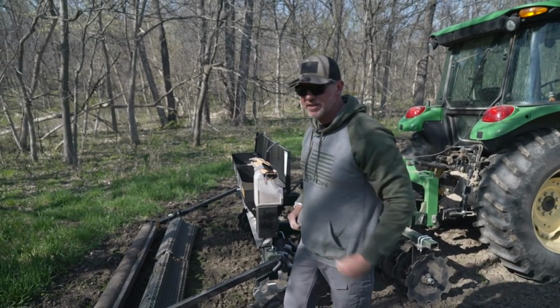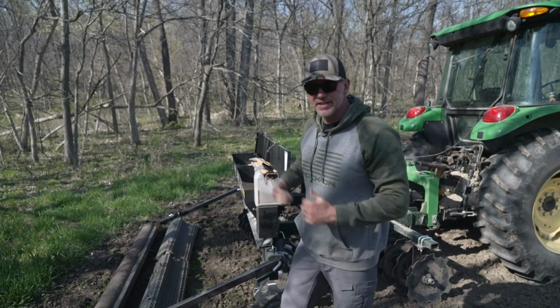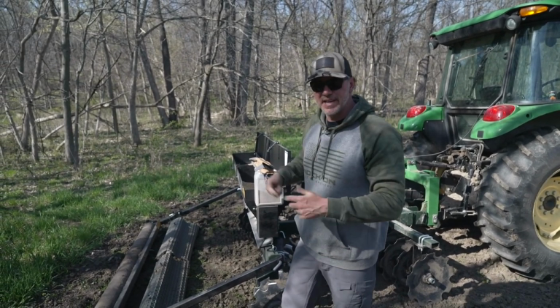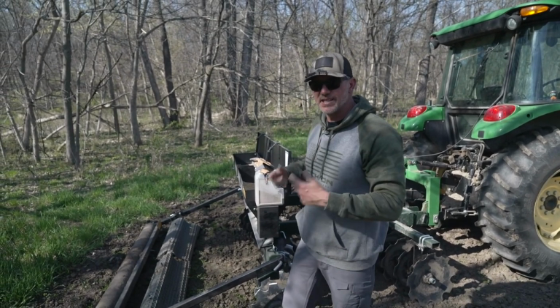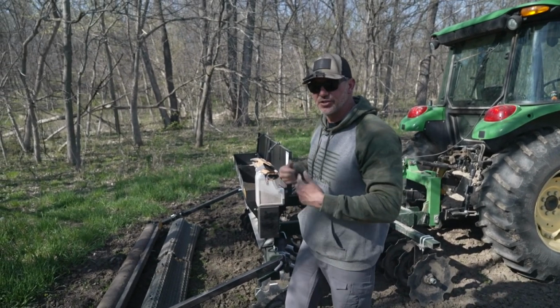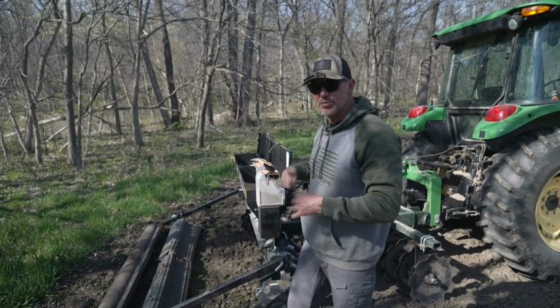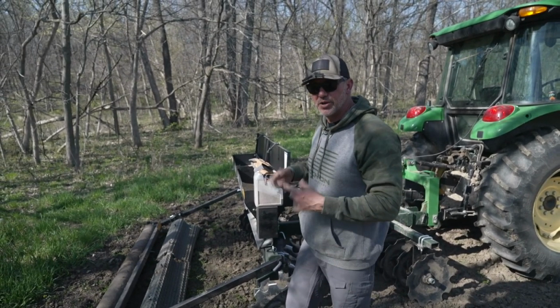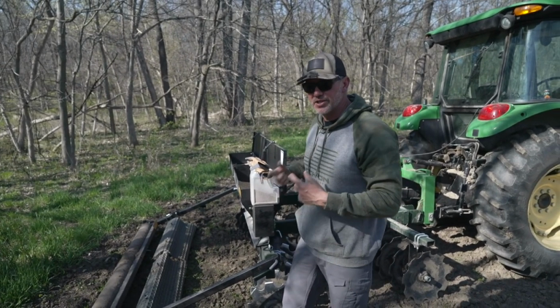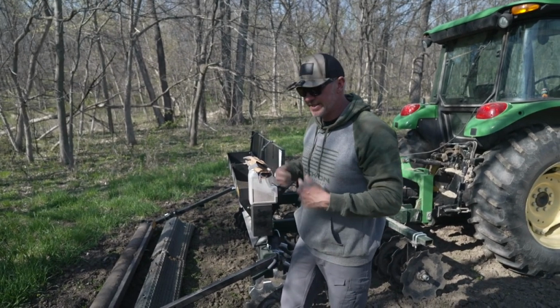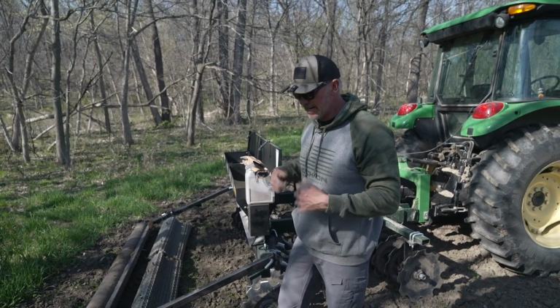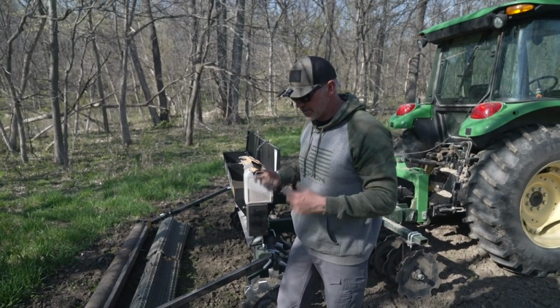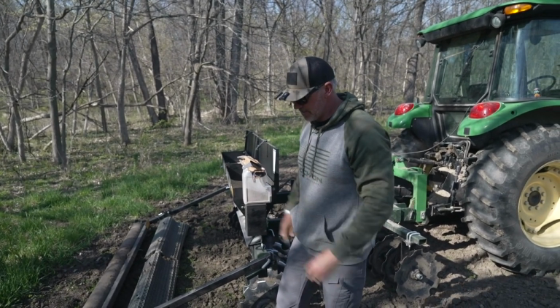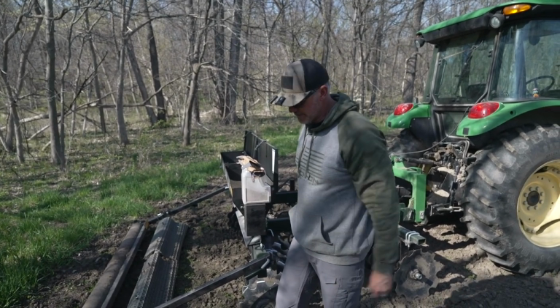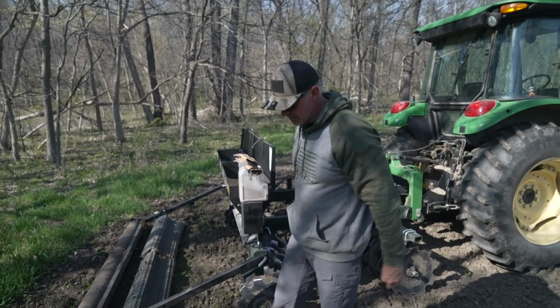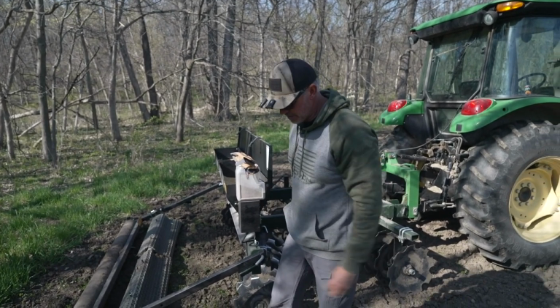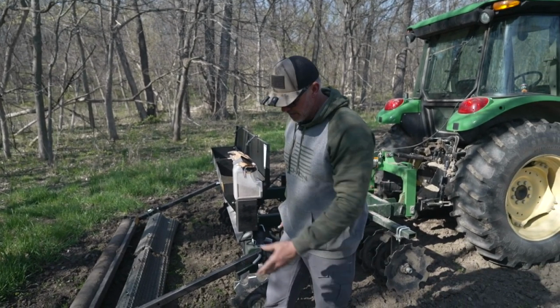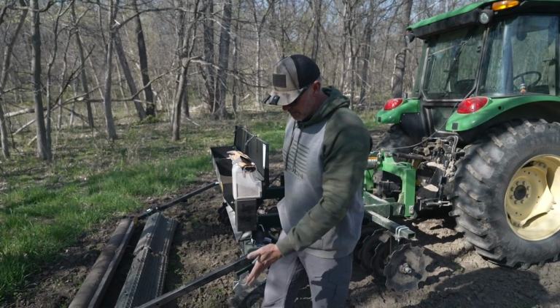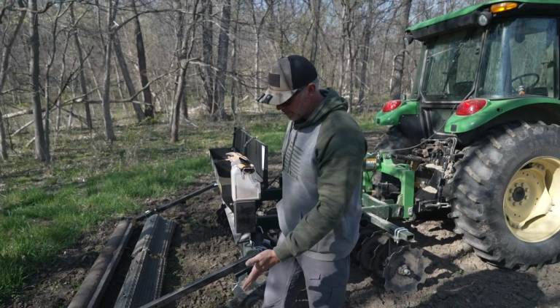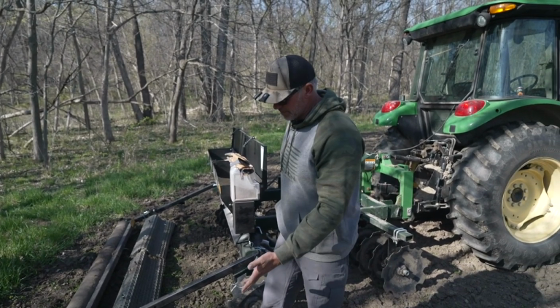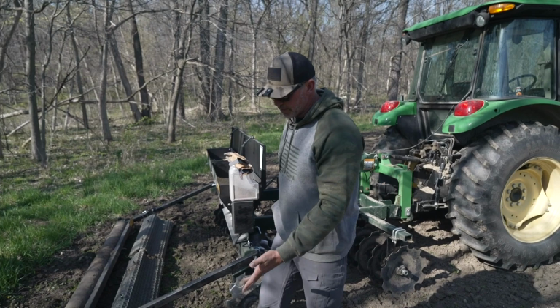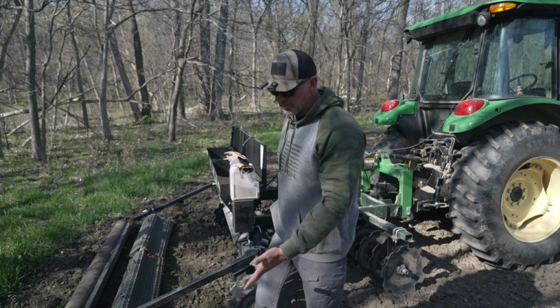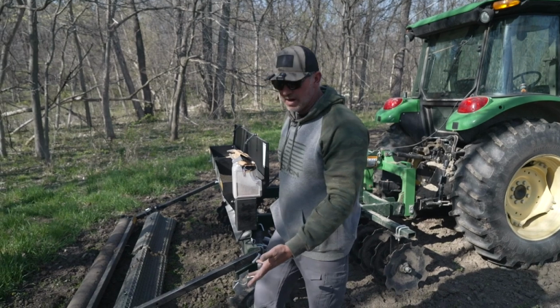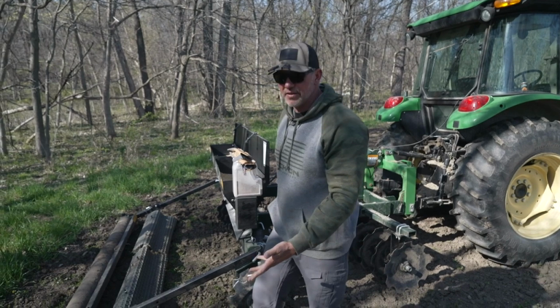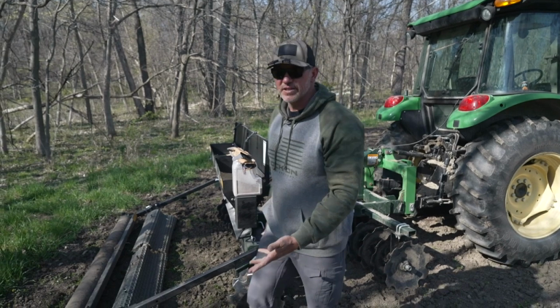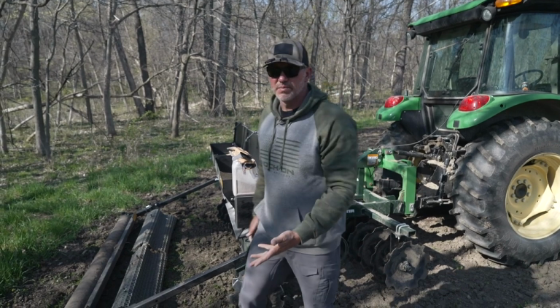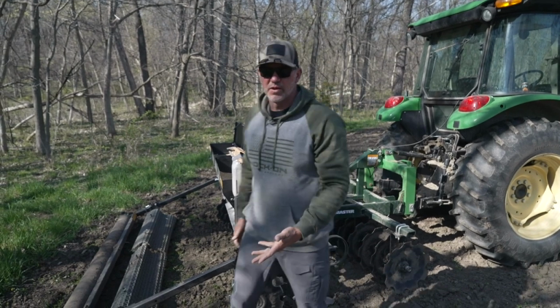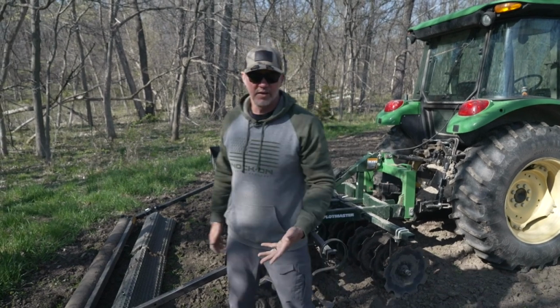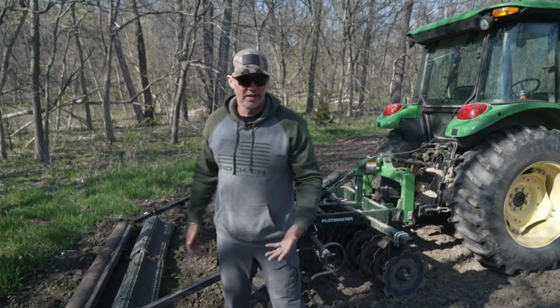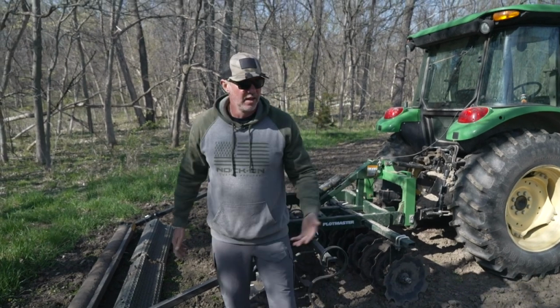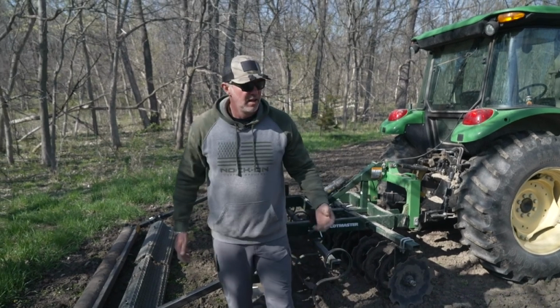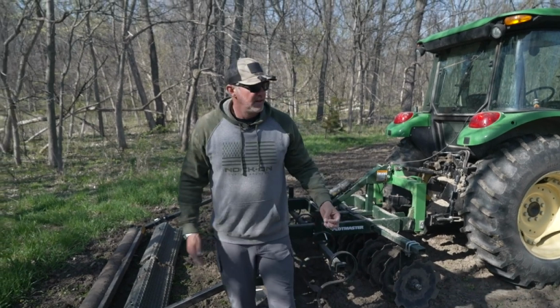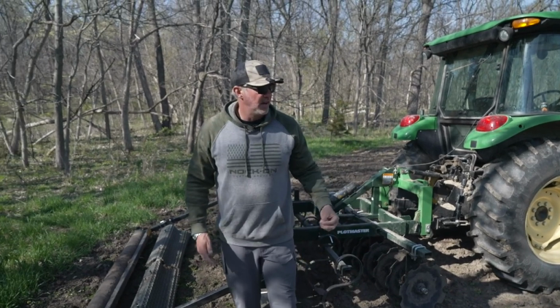With the Plot Master, there are a lot of different ways to do it — I've used tons of seeders — but what's nice about this one is it has little brushes that actually mix it up. For a spring plot, this is perfect.